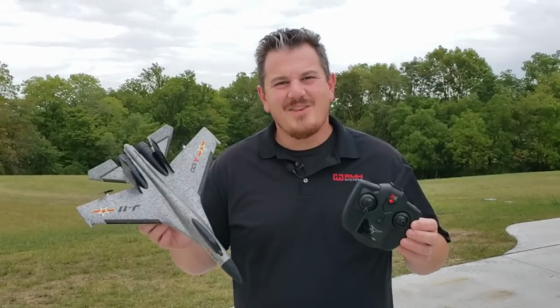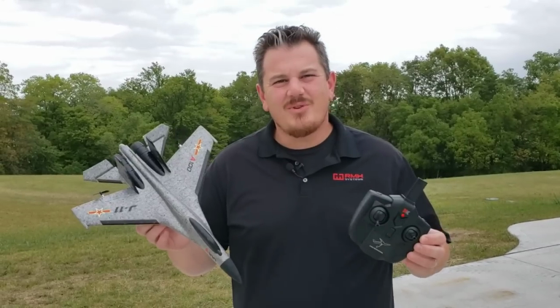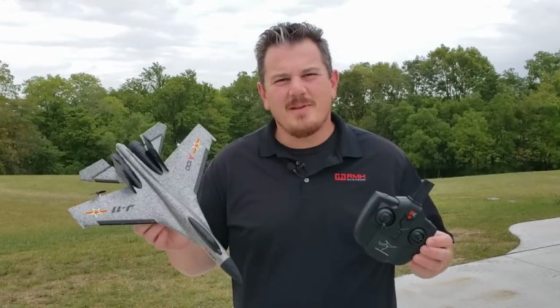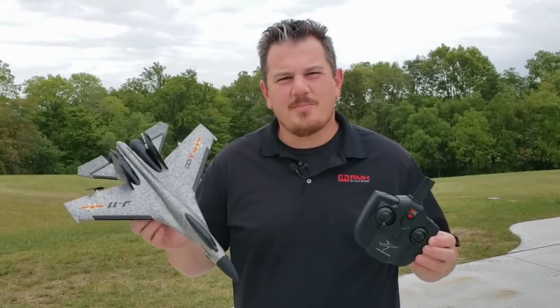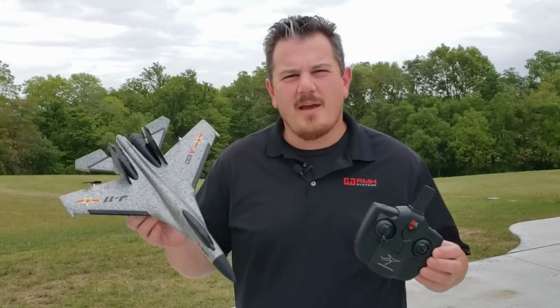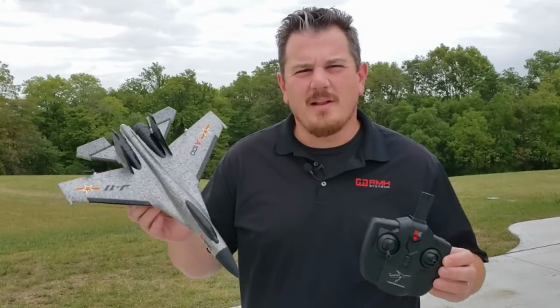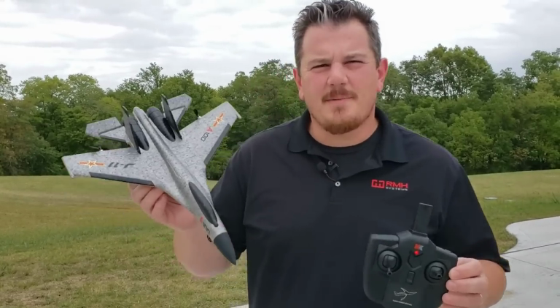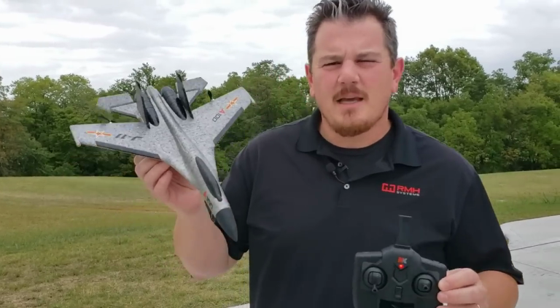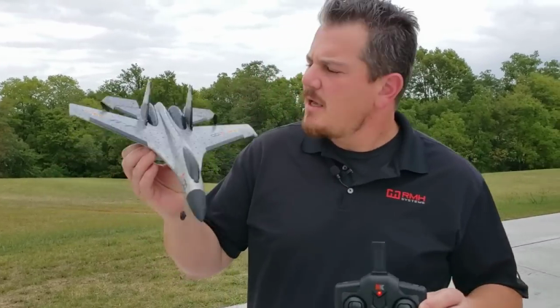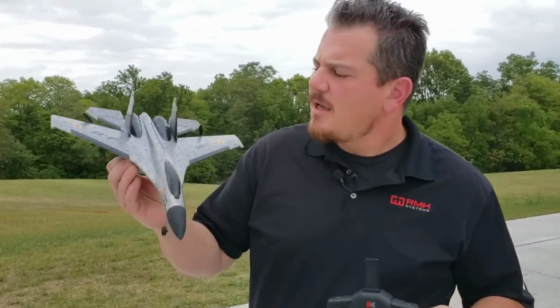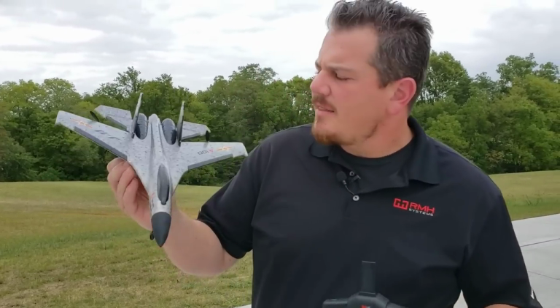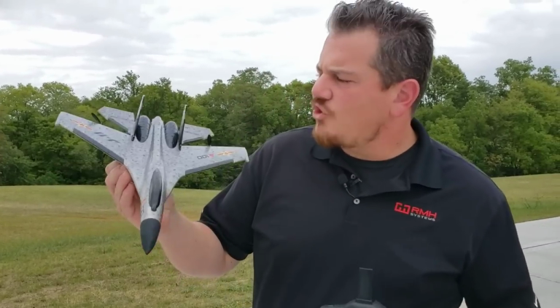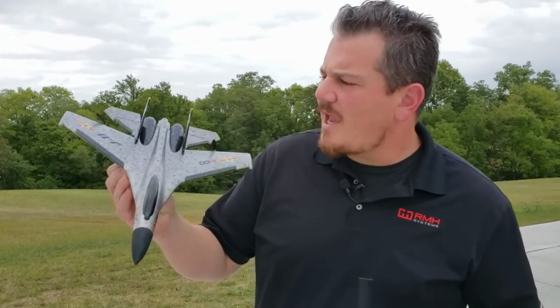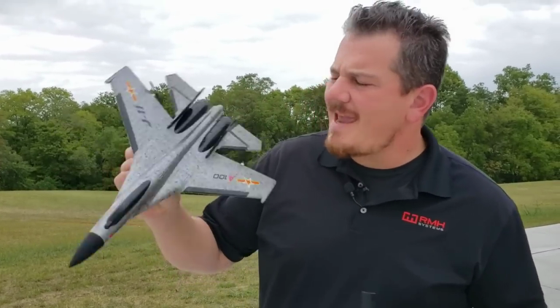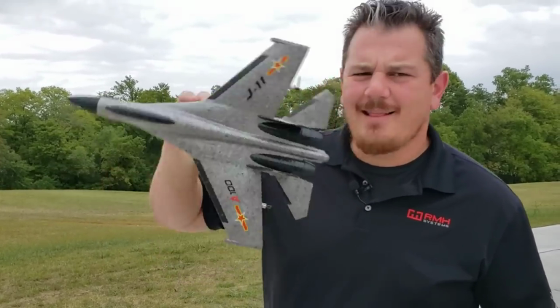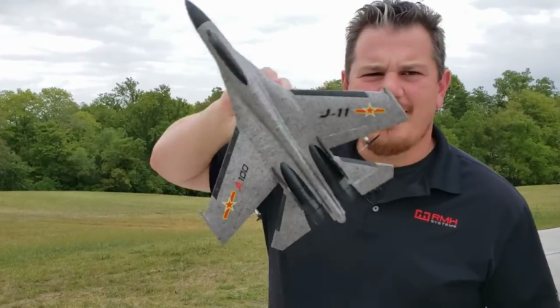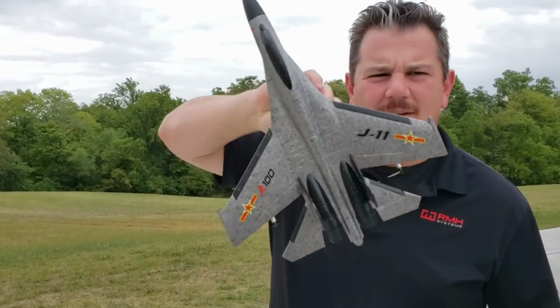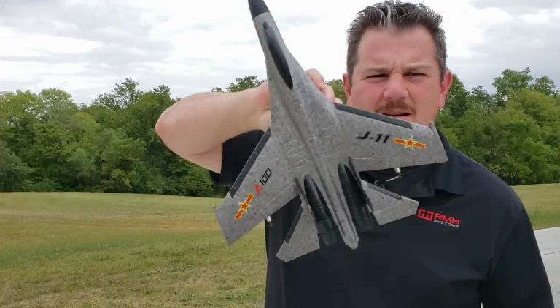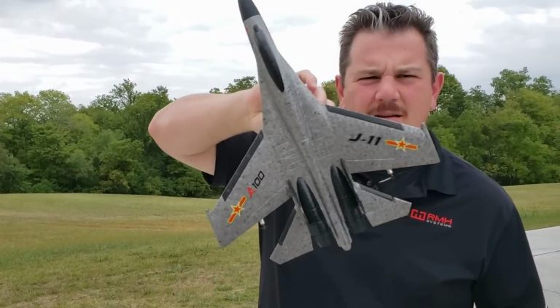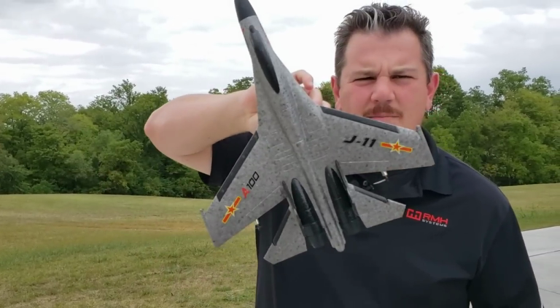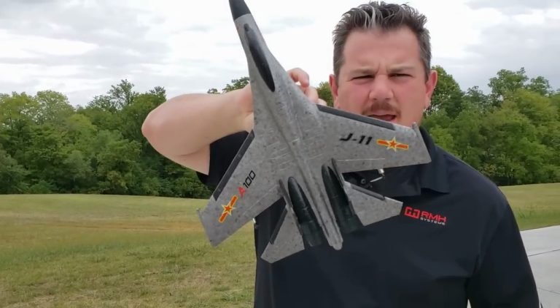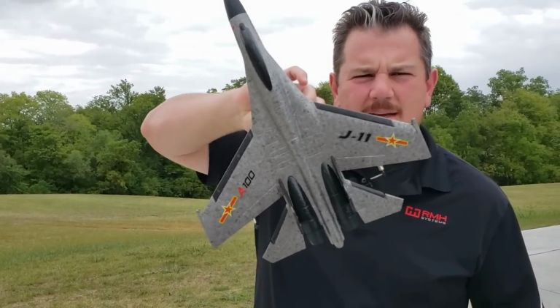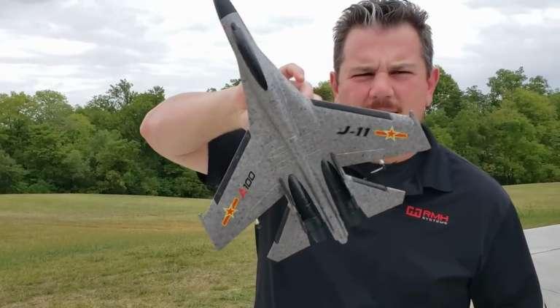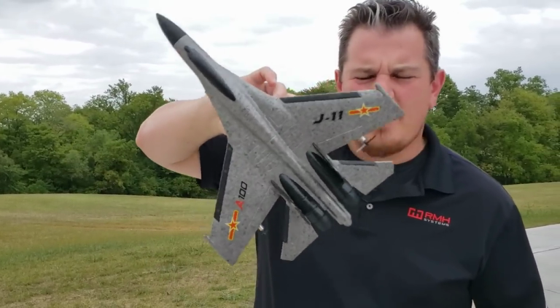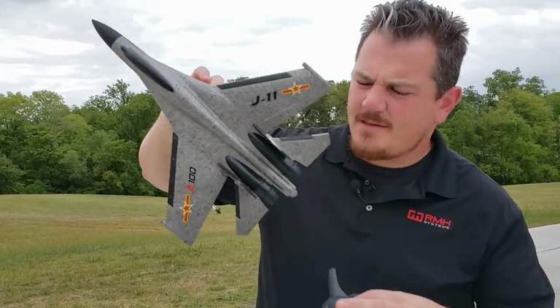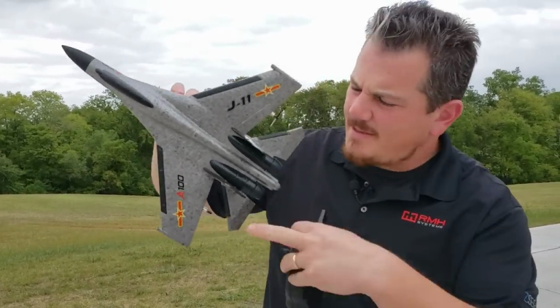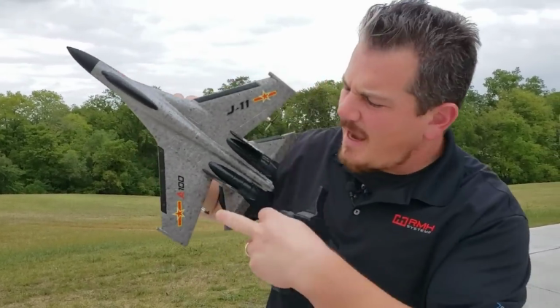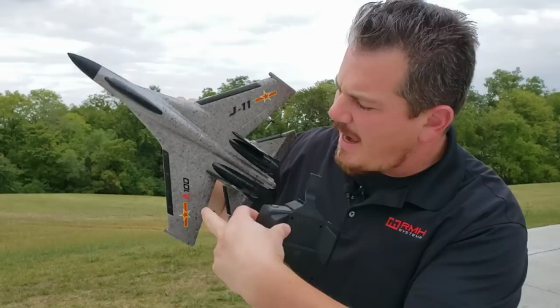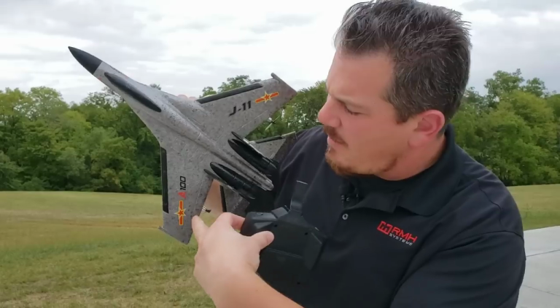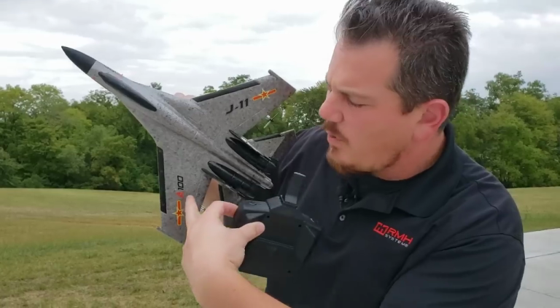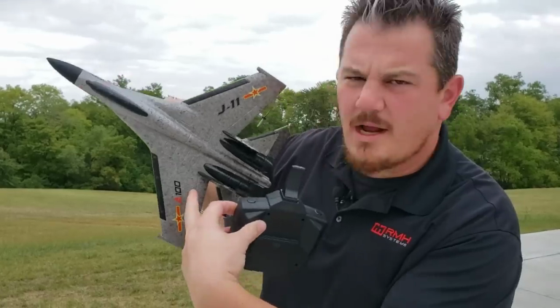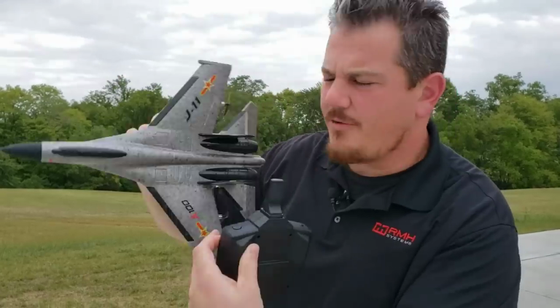Hey YouTube, it's Brian Phillips. The J11 by XK — this is the A100.